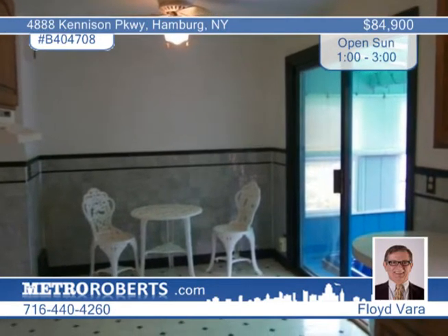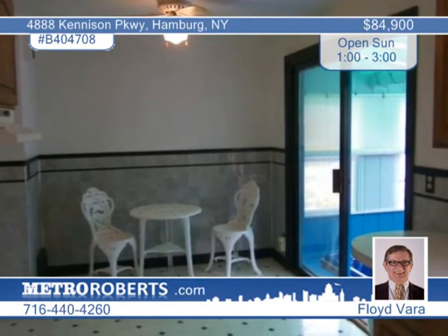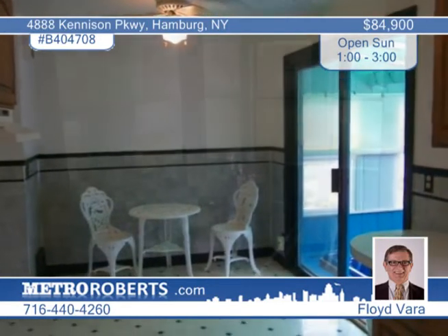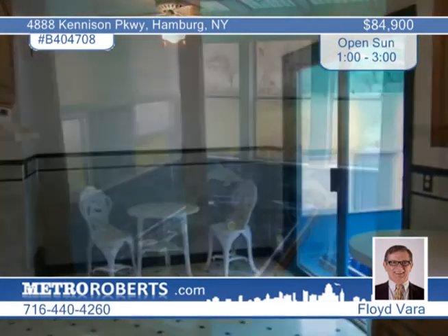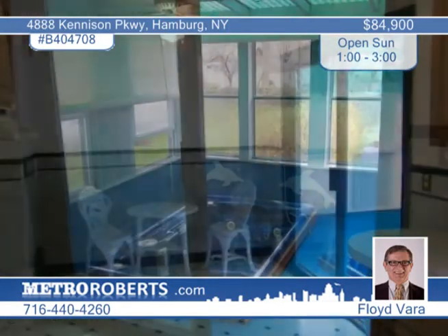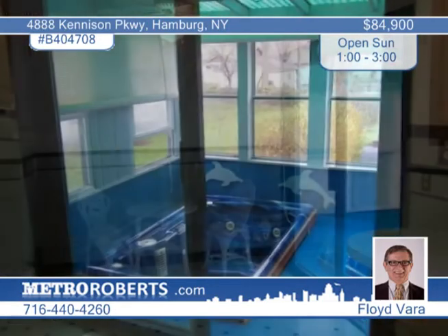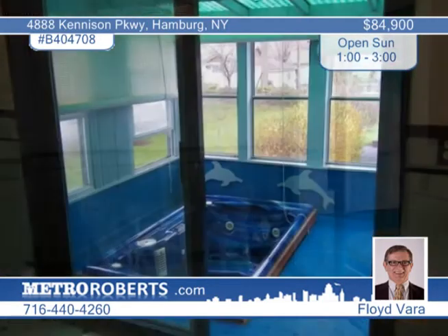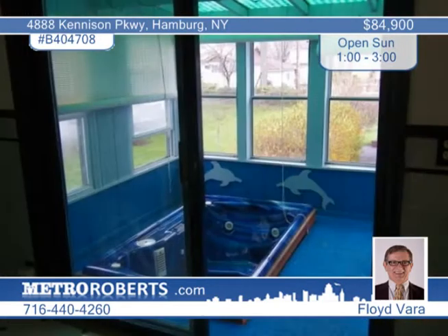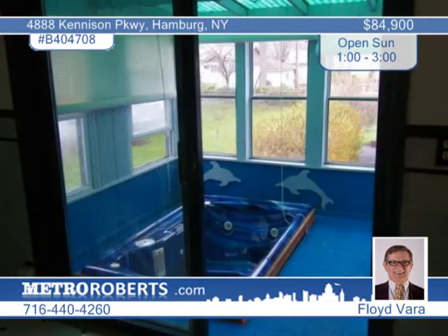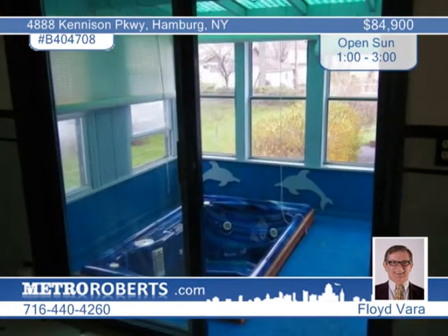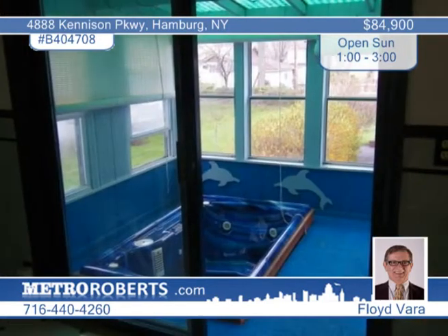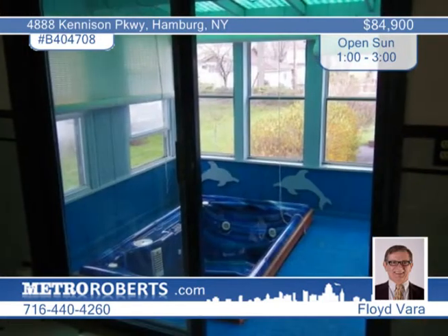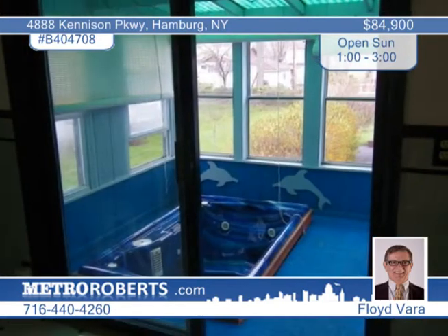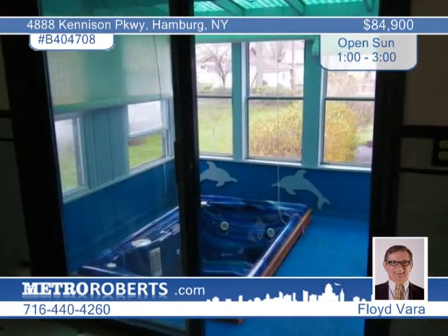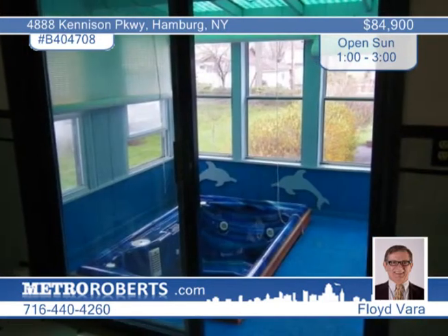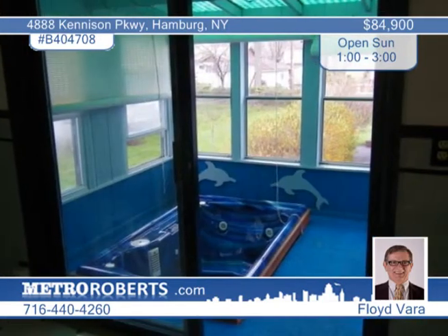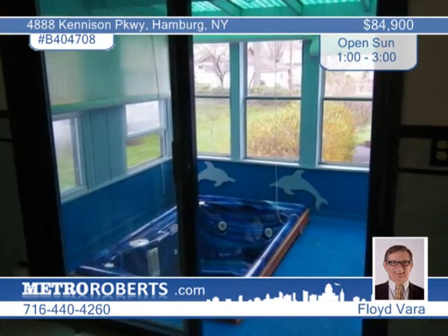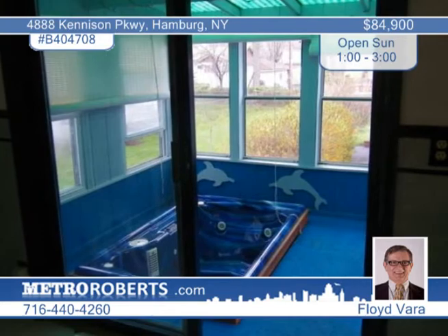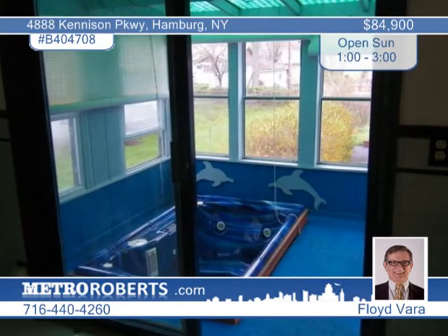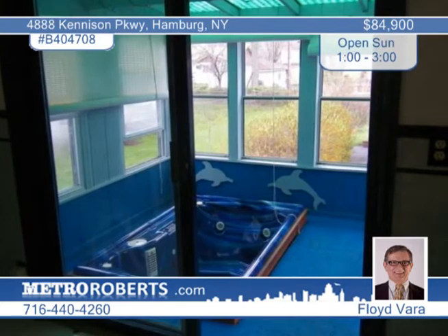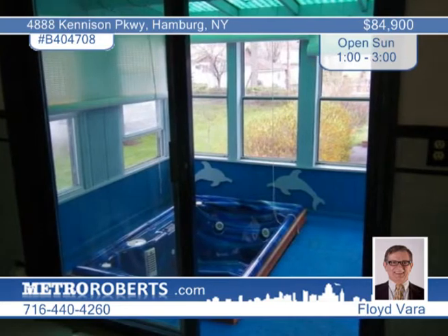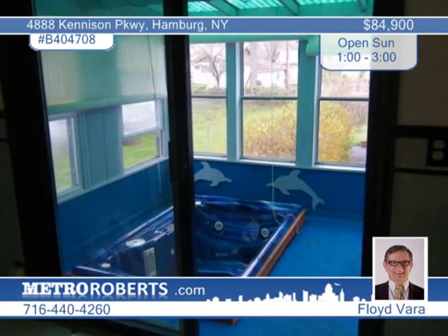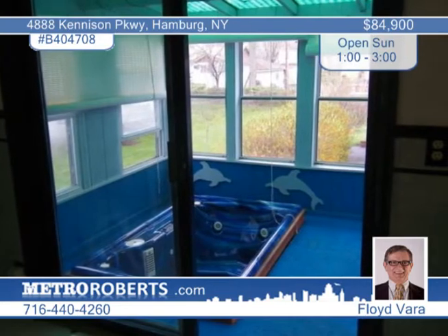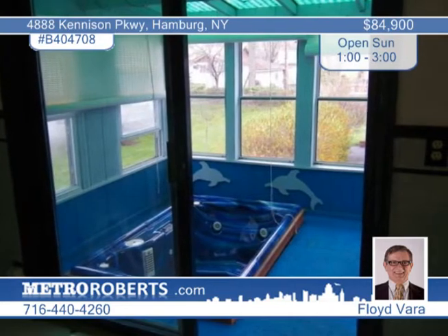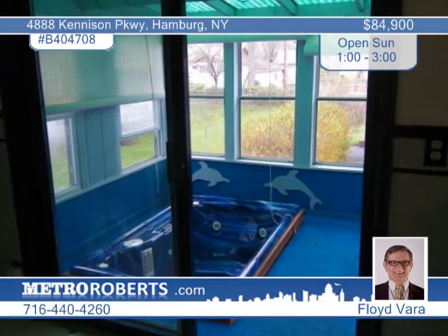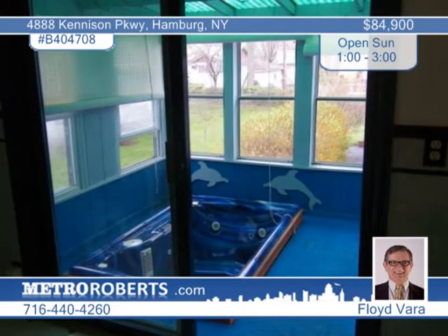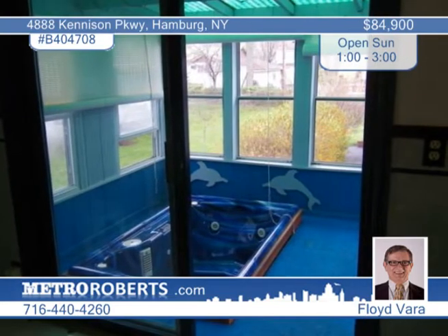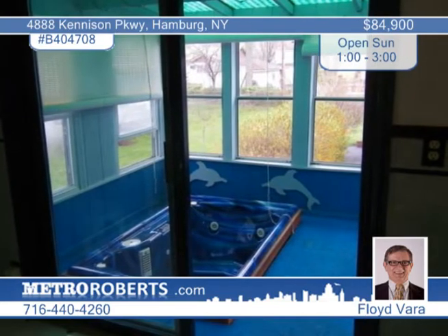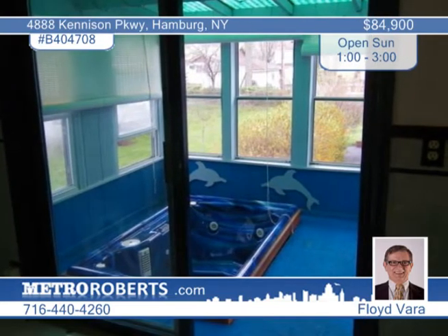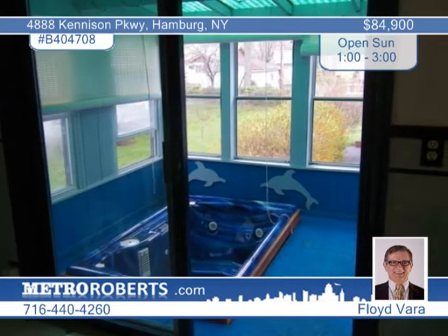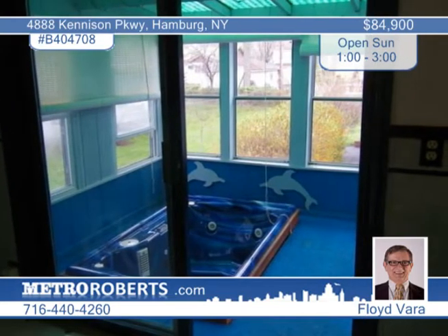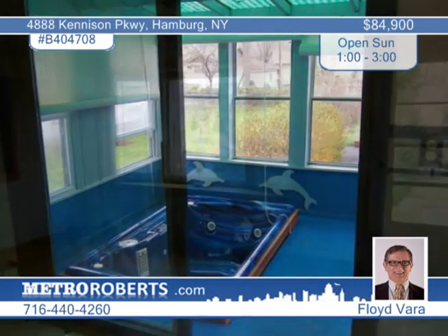There's a spacious eat-in kitchen with sliding doors to a hot tub room. The hot tub is sold as is.